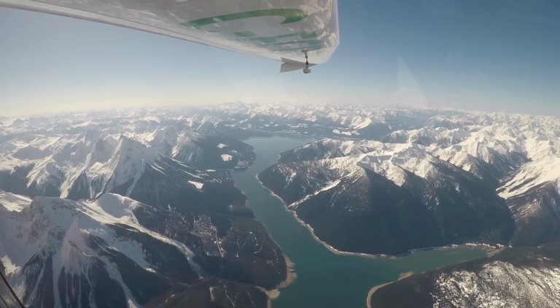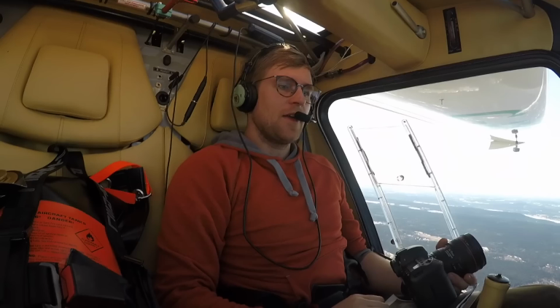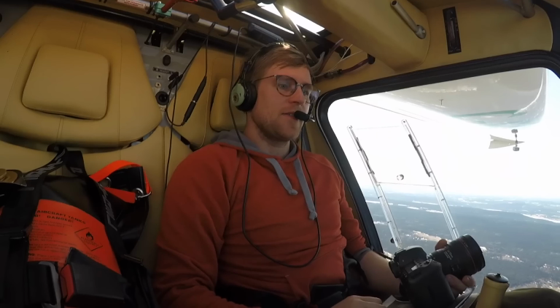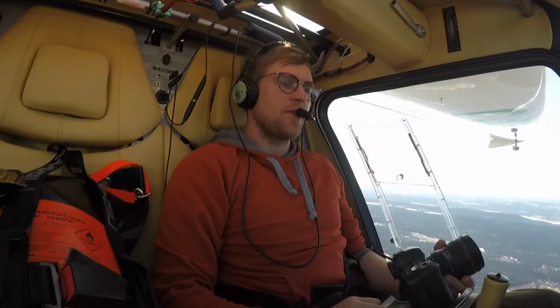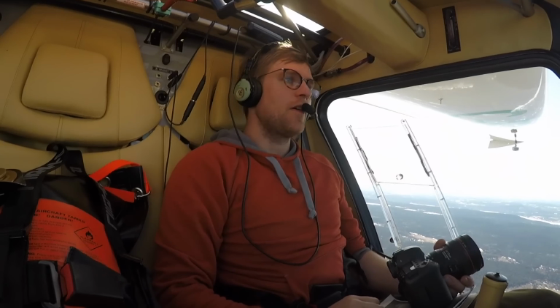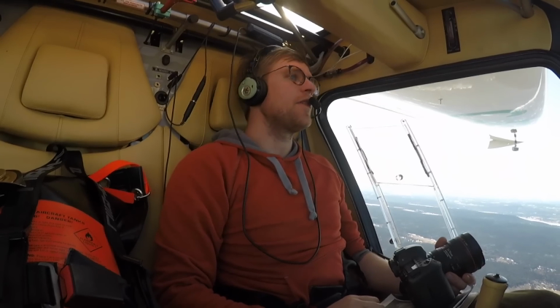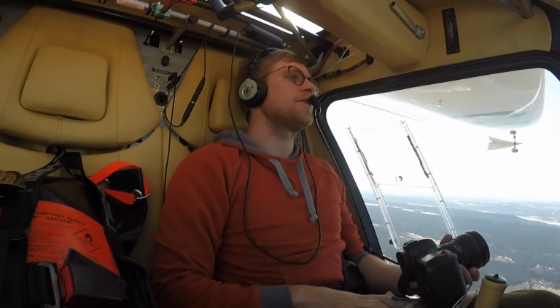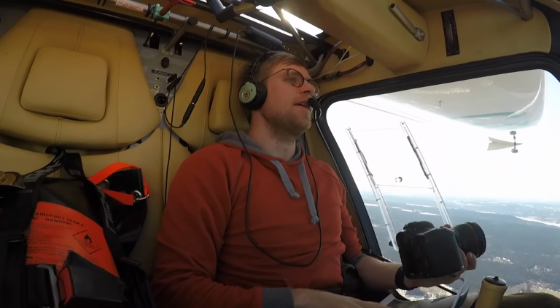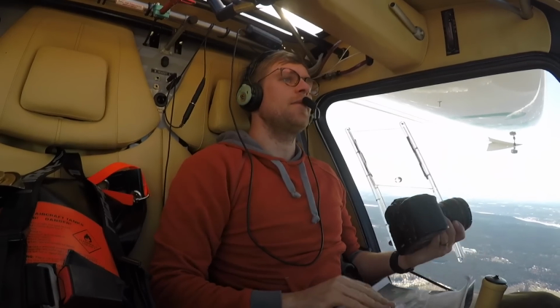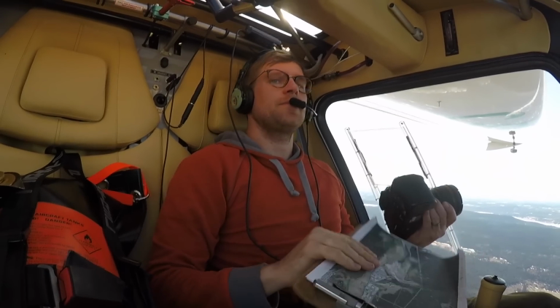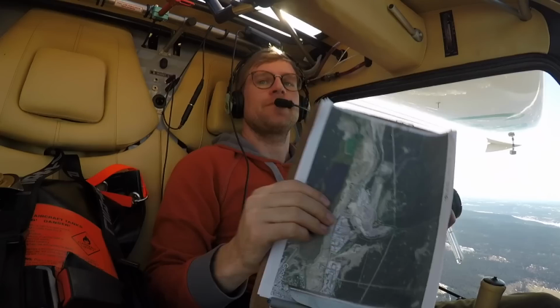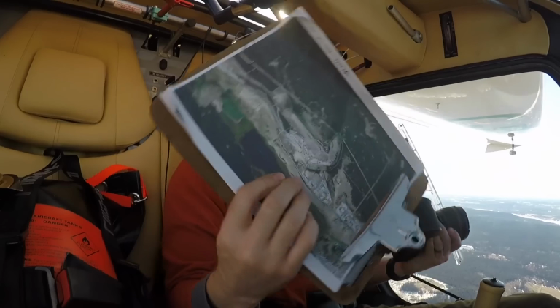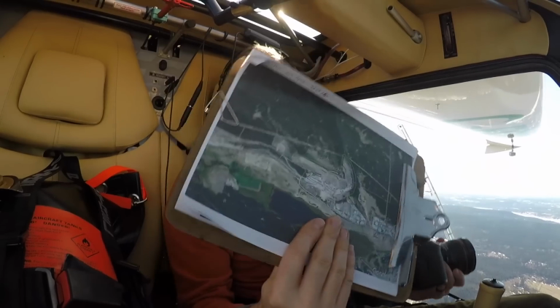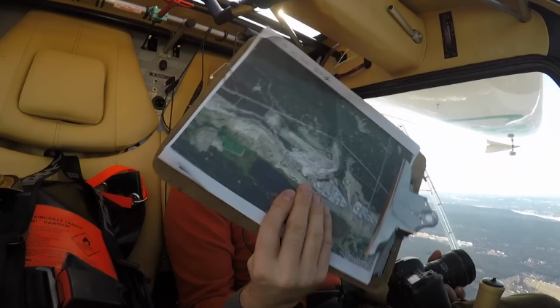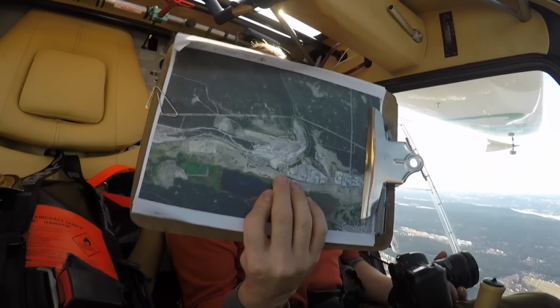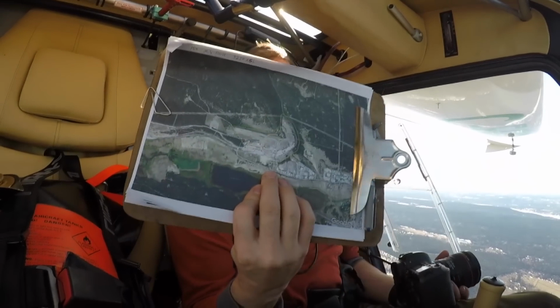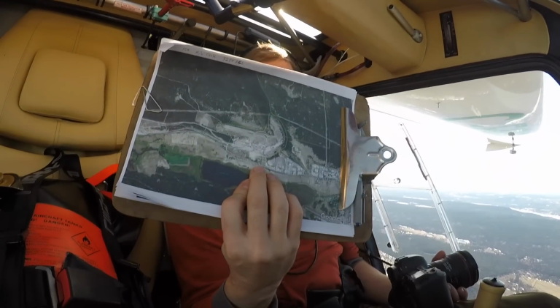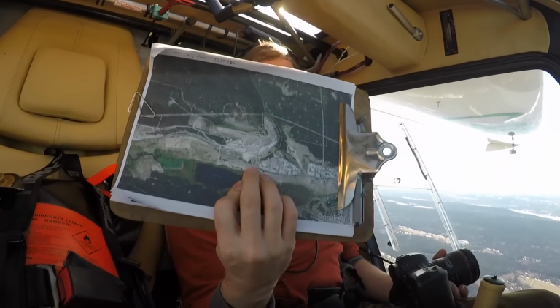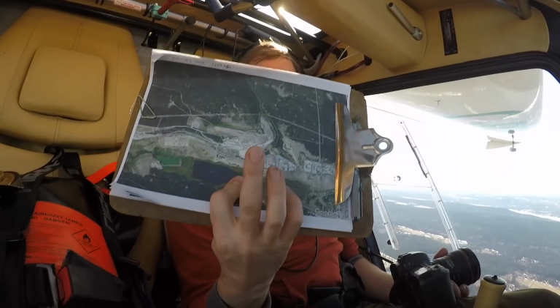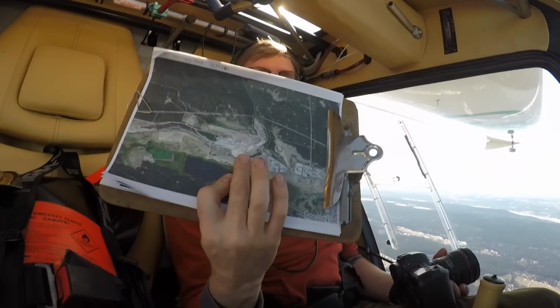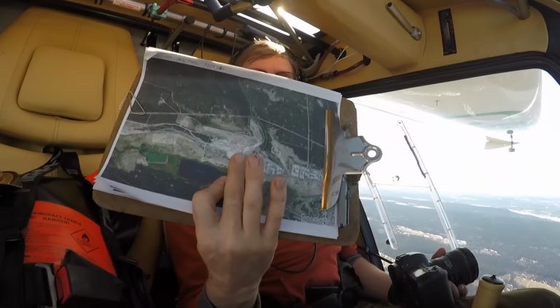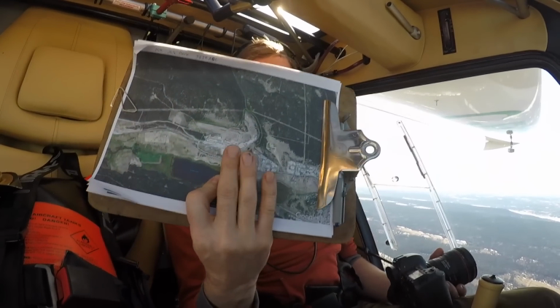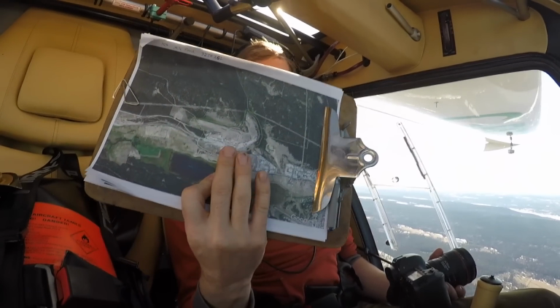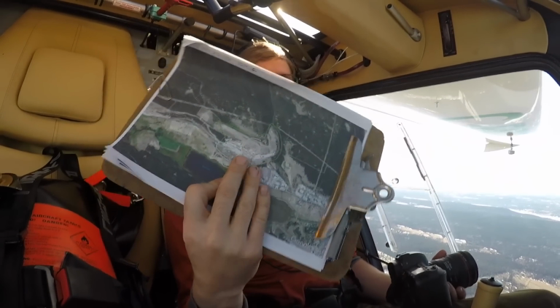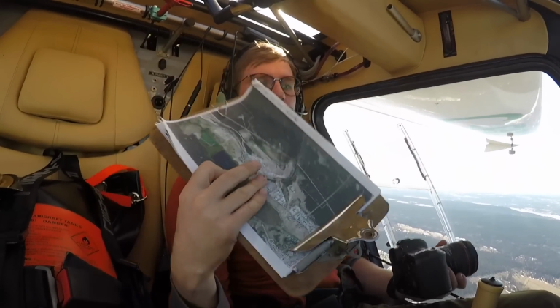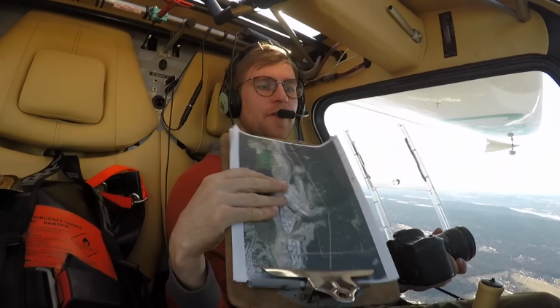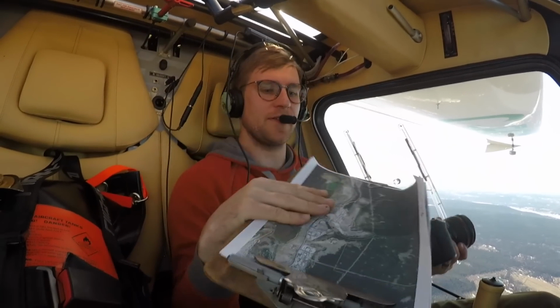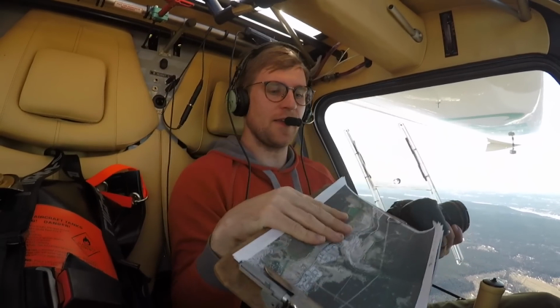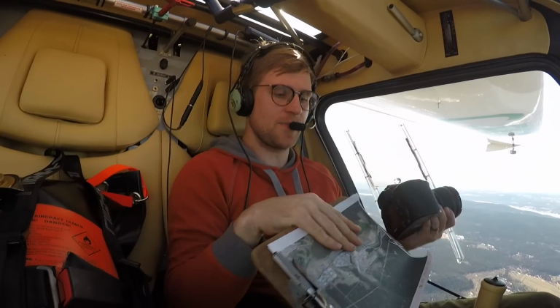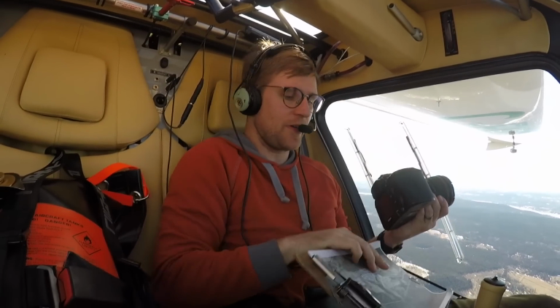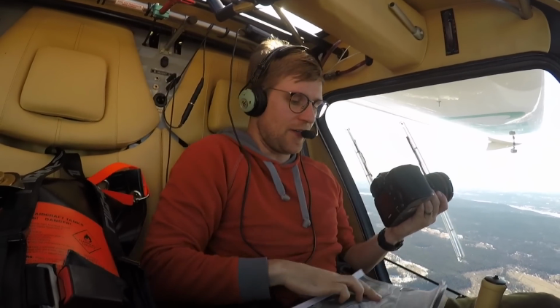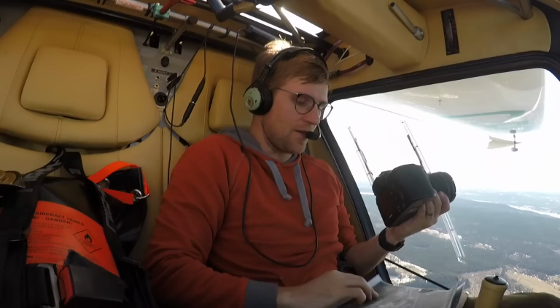Now this is our first site — I've got a clipboard here with all my different sites printed out.